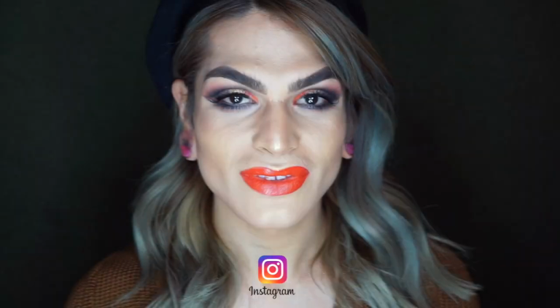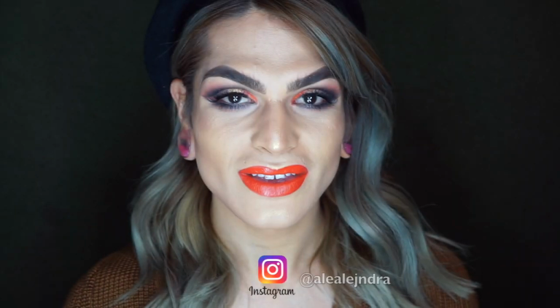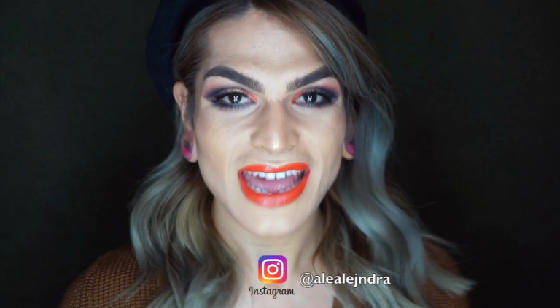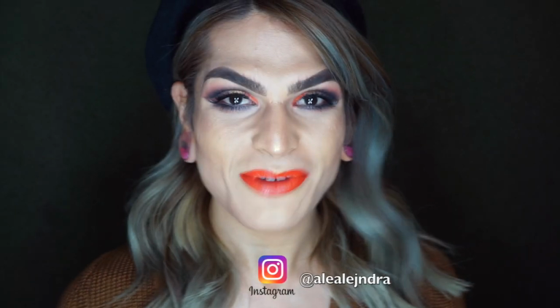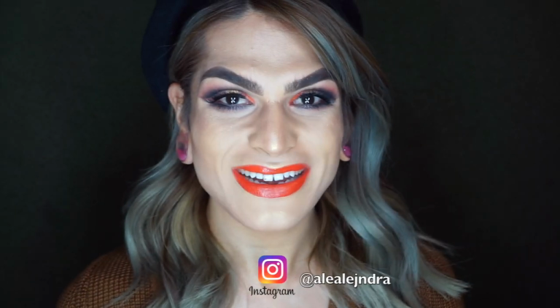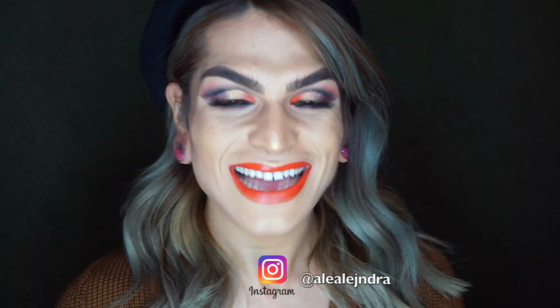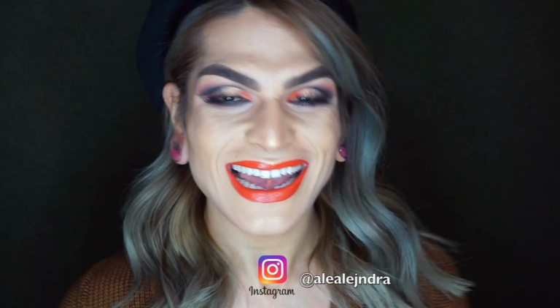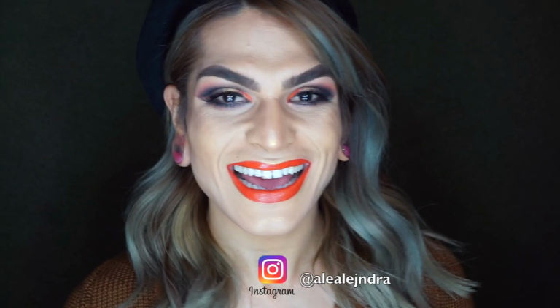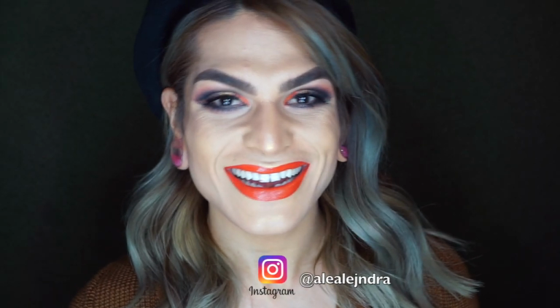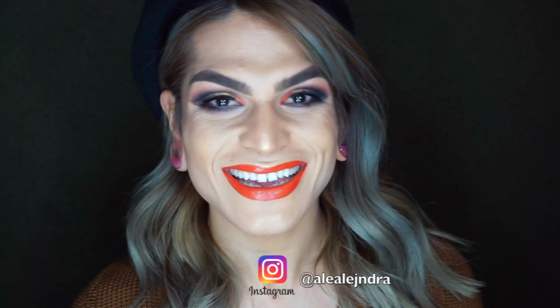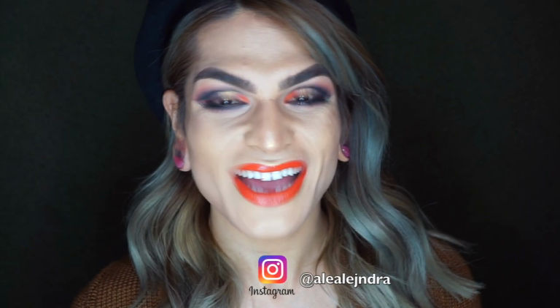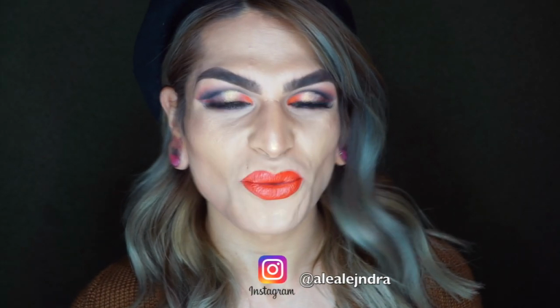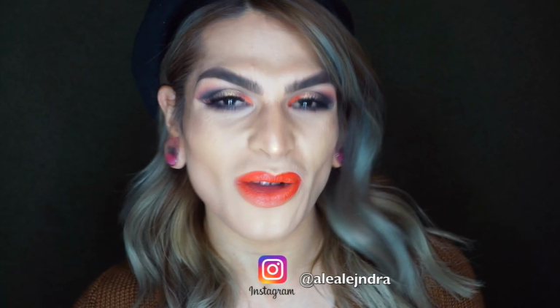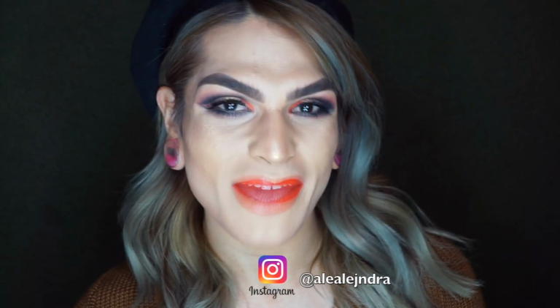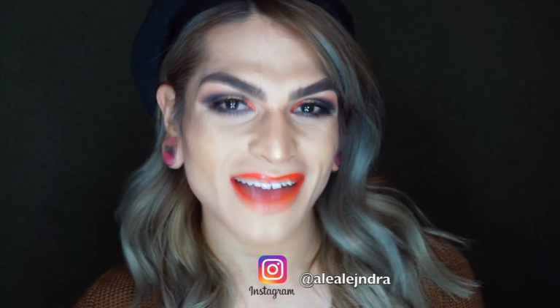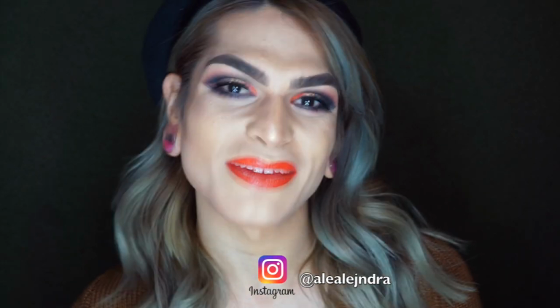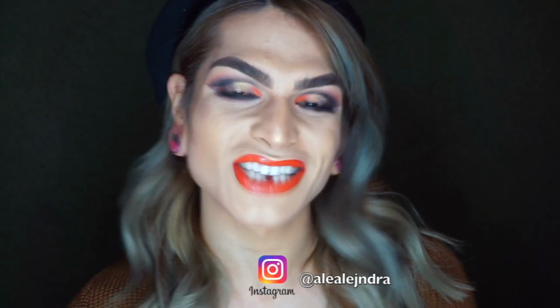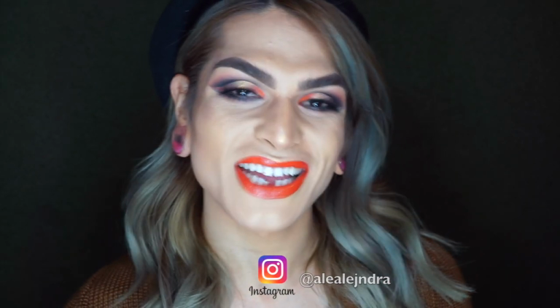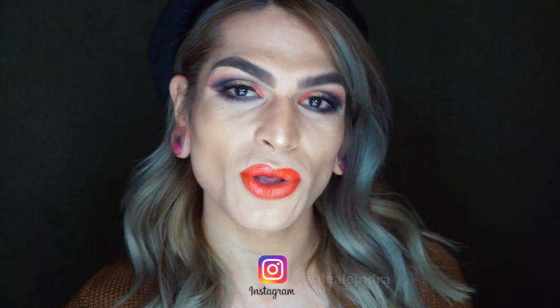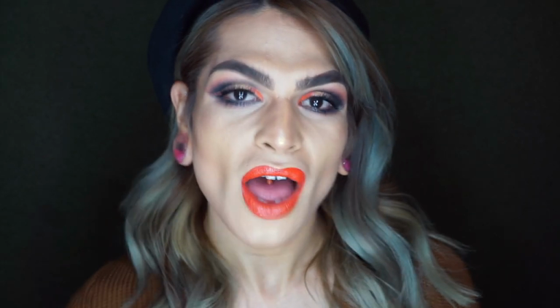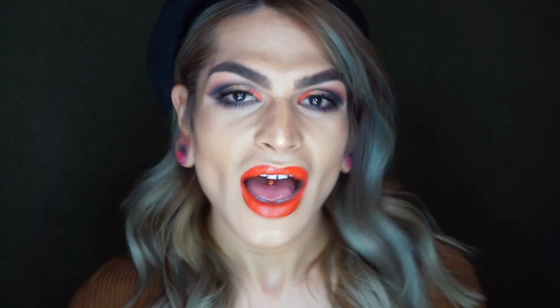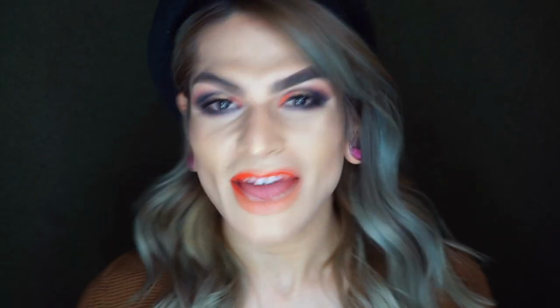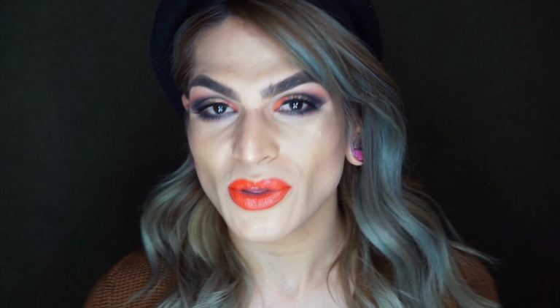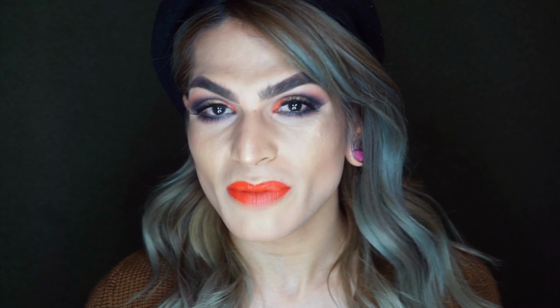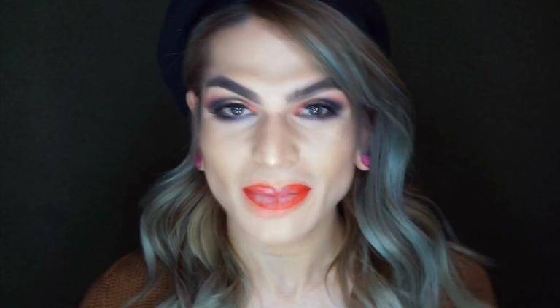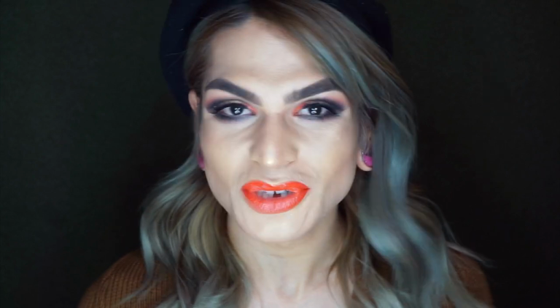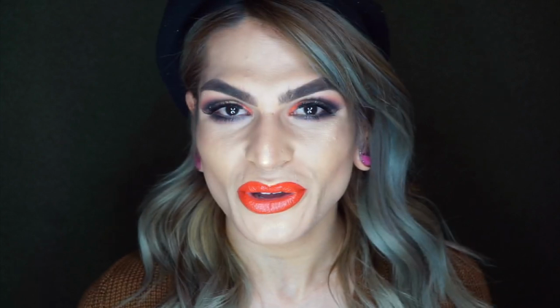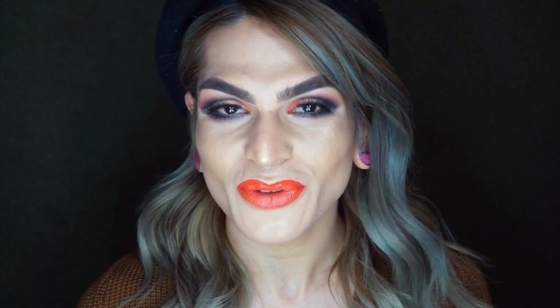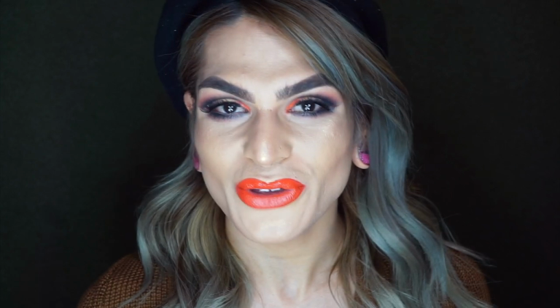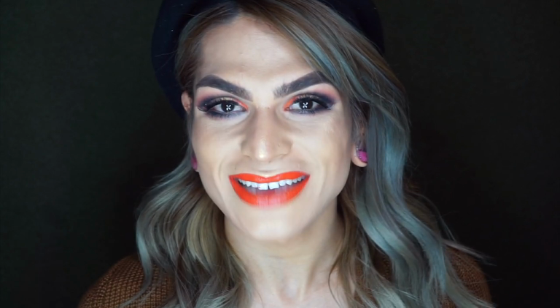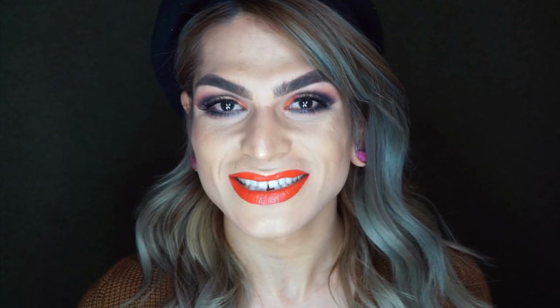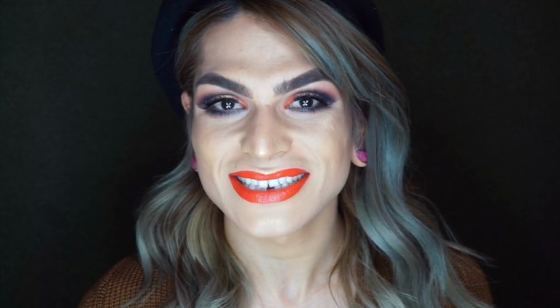Hey everyone, it's Alejandra here and welcome back to my channel. I have another makeup tutorial for you guys today.